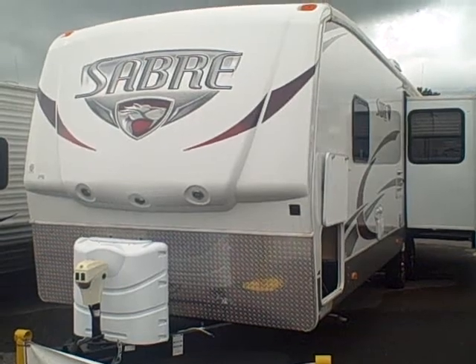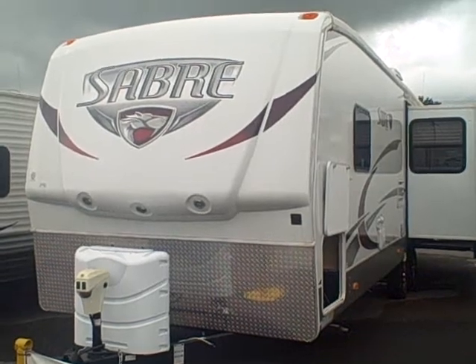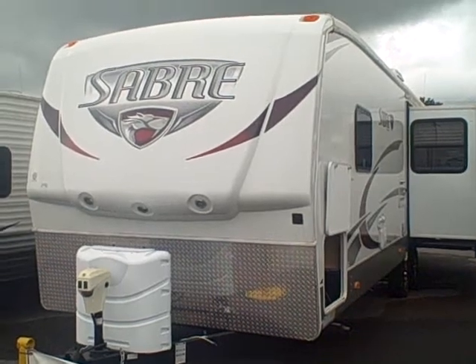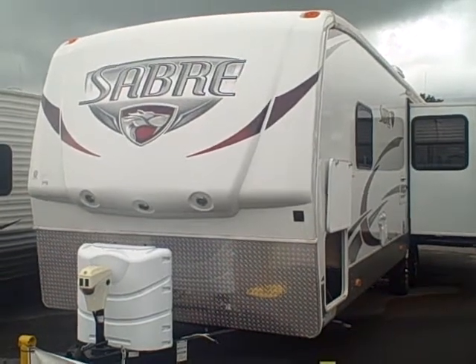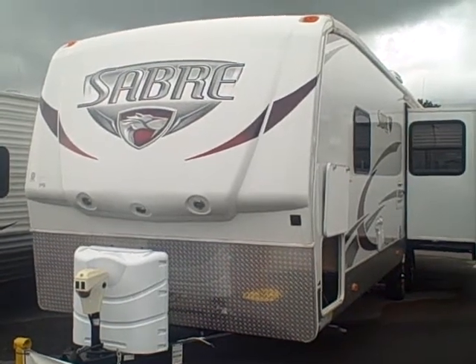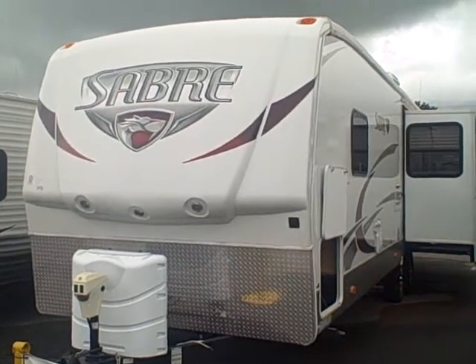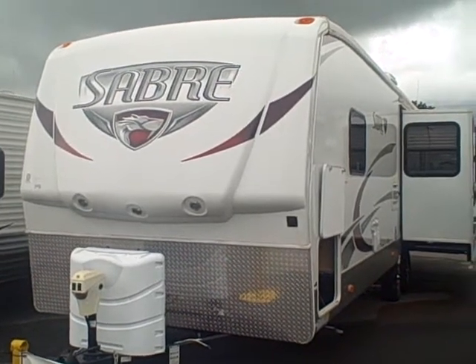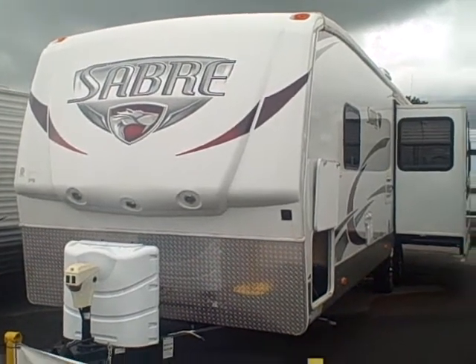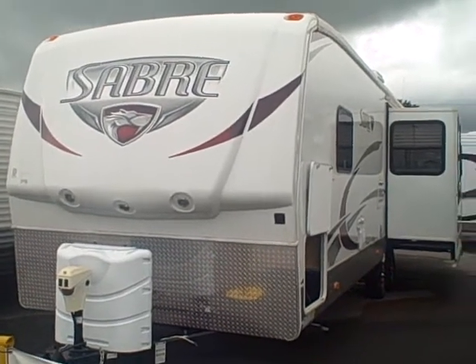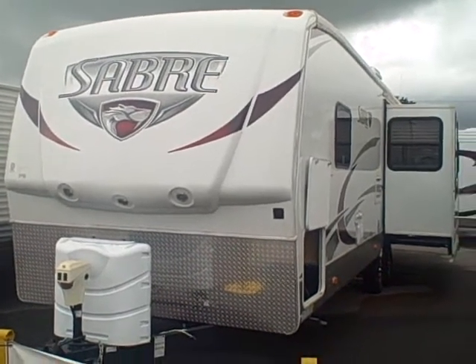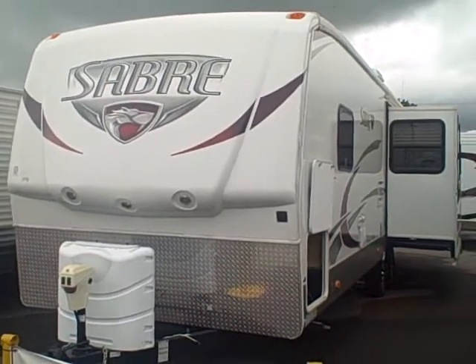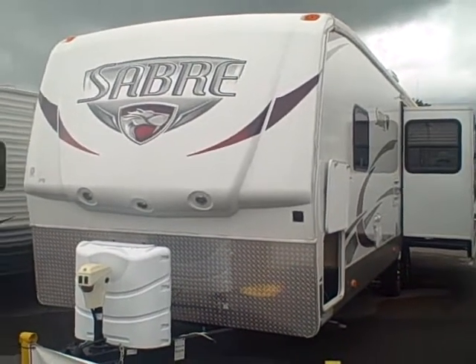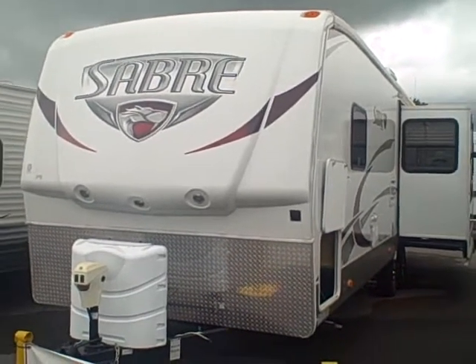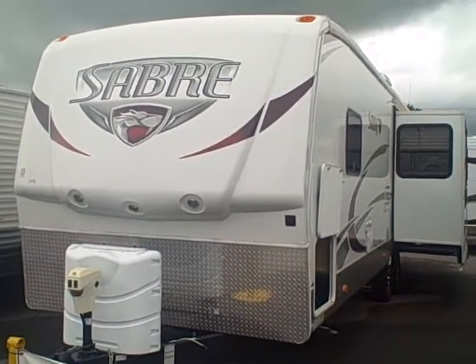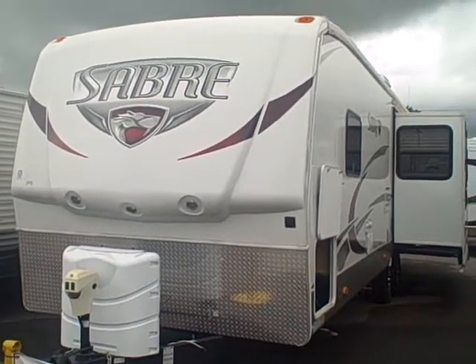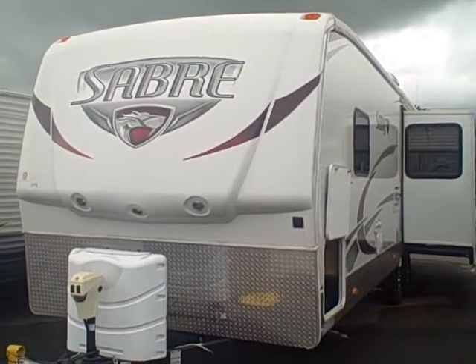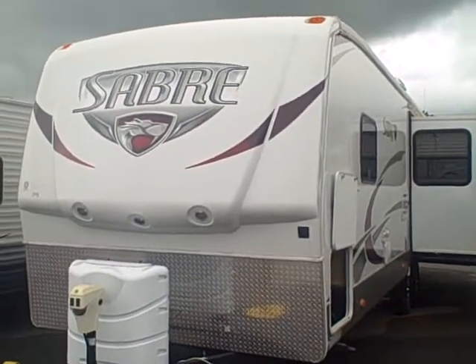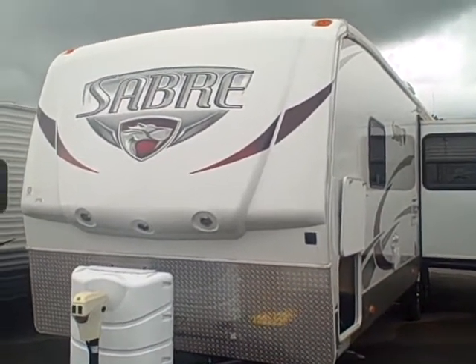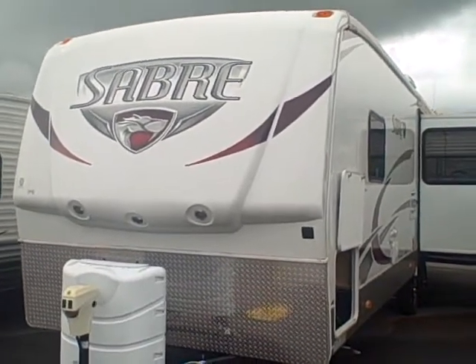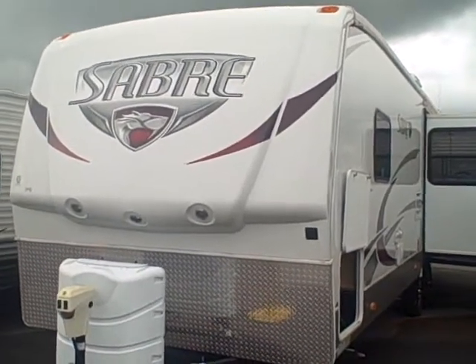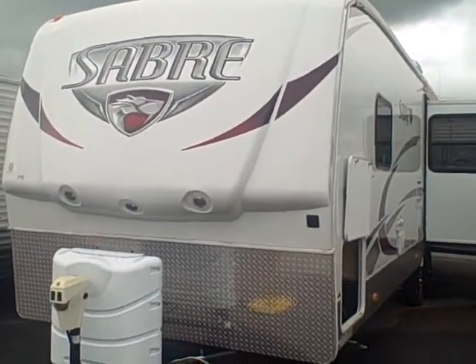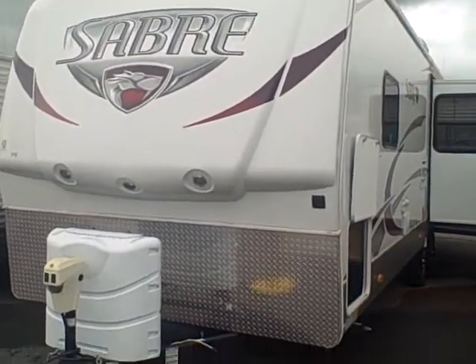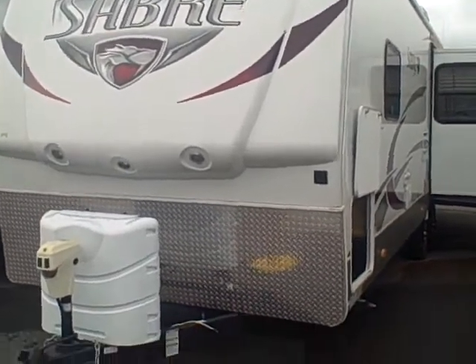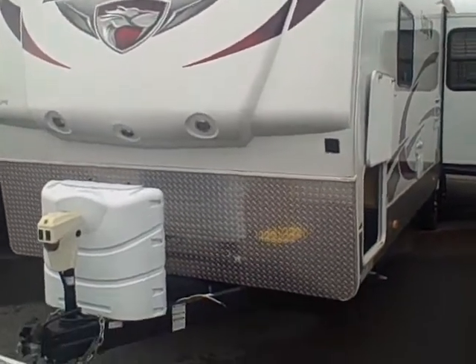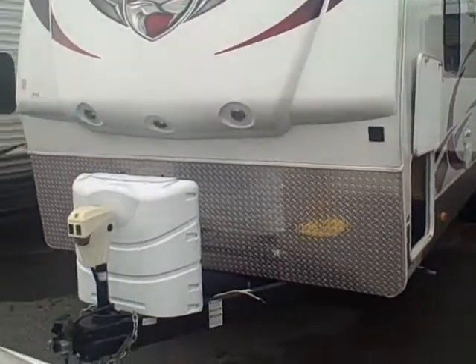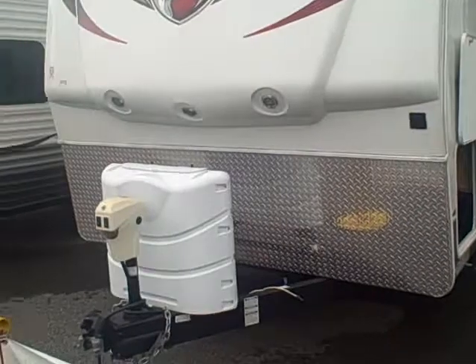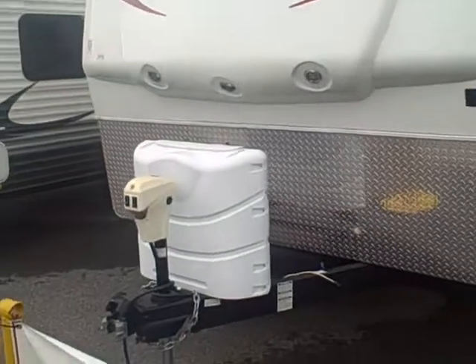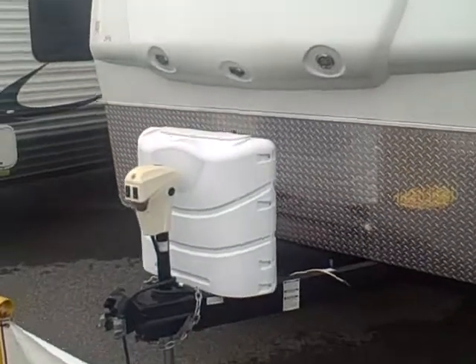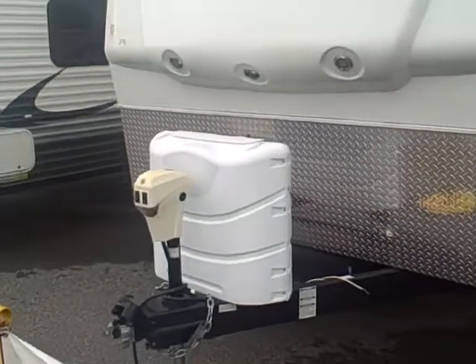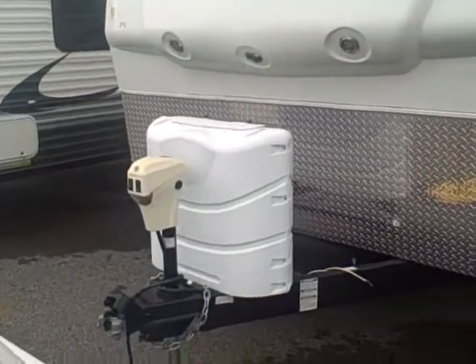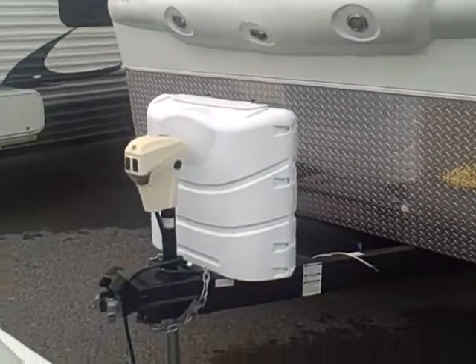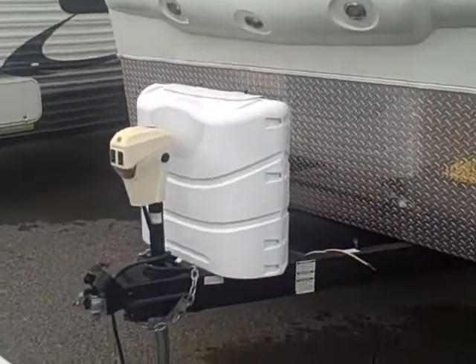Hey Mr. Crawford, here's that Sabre I was talking about. As you can see on the front, you got an electric jack.